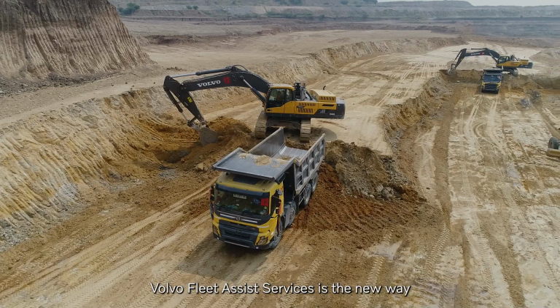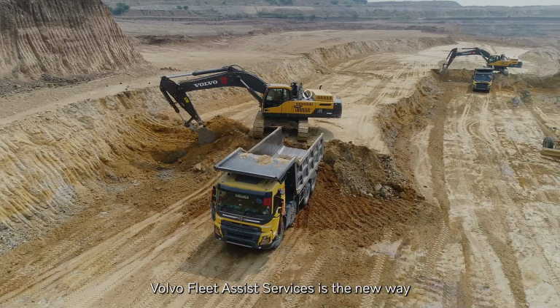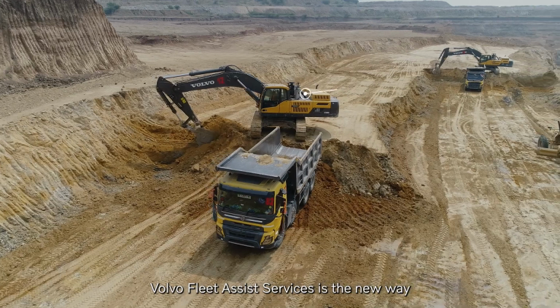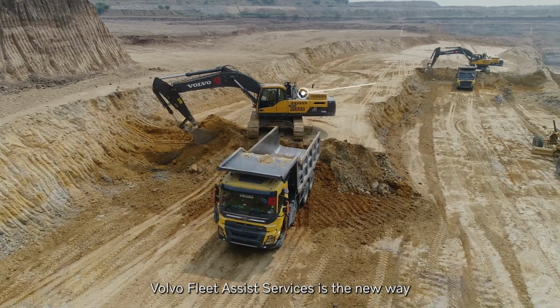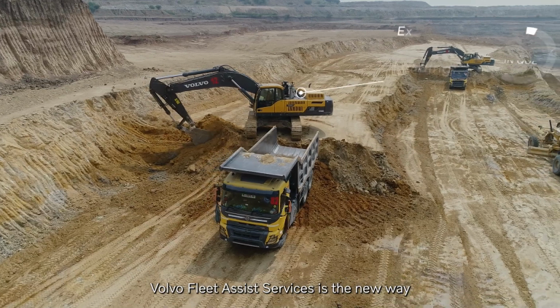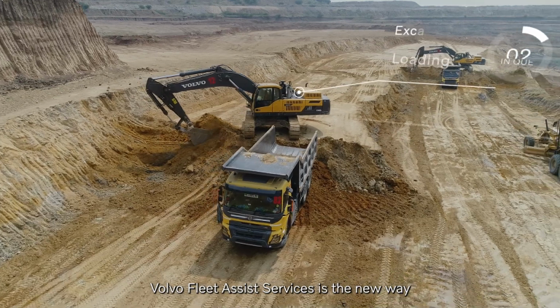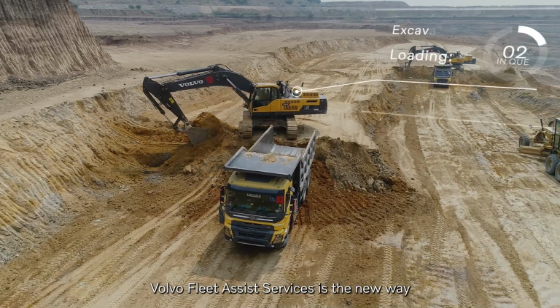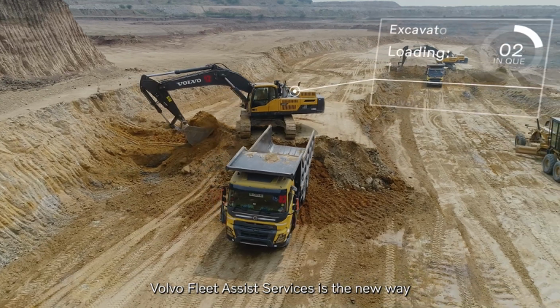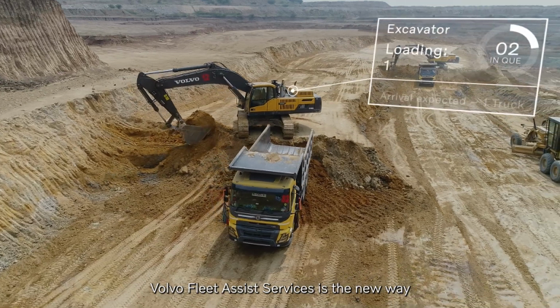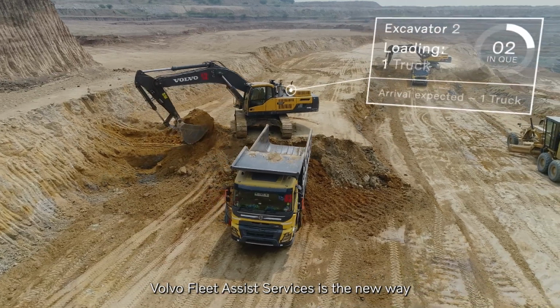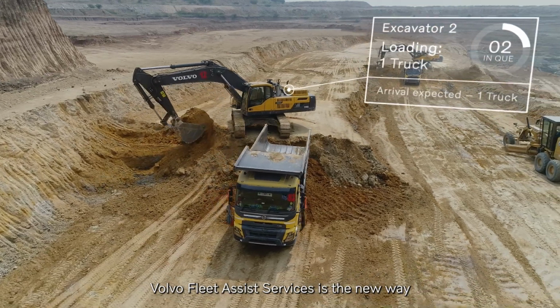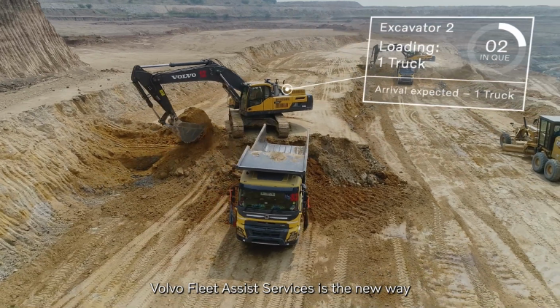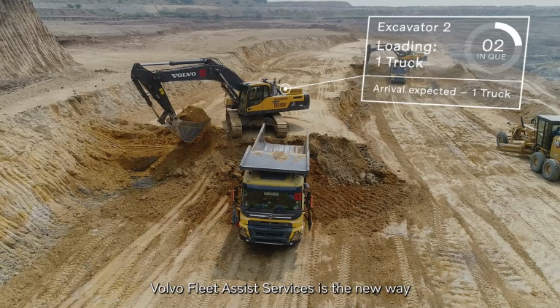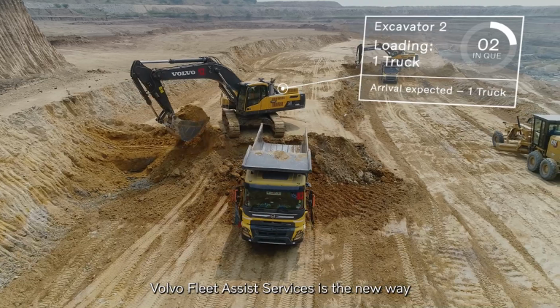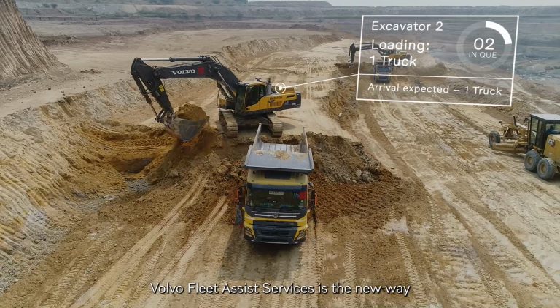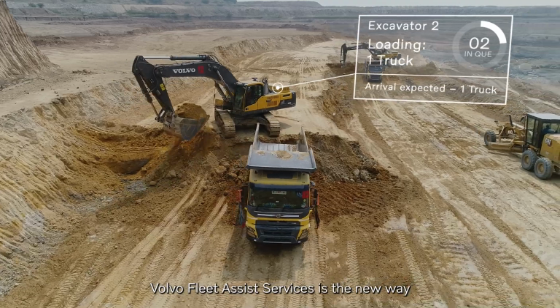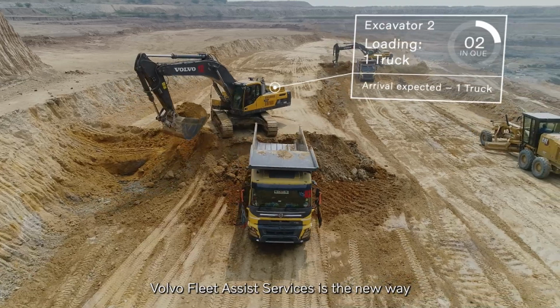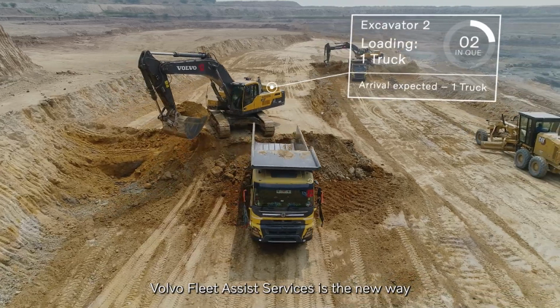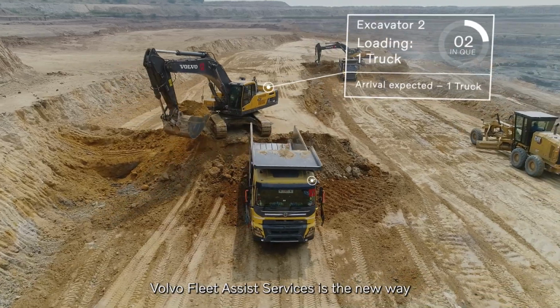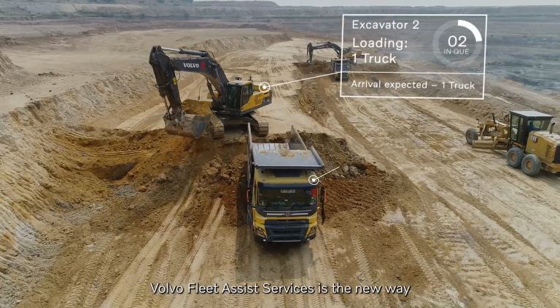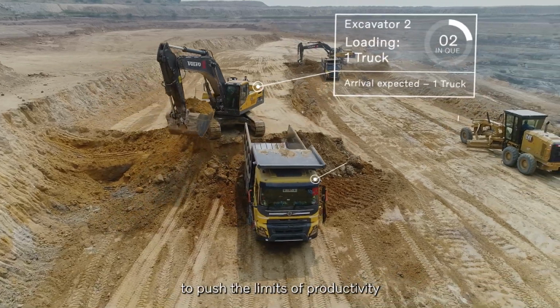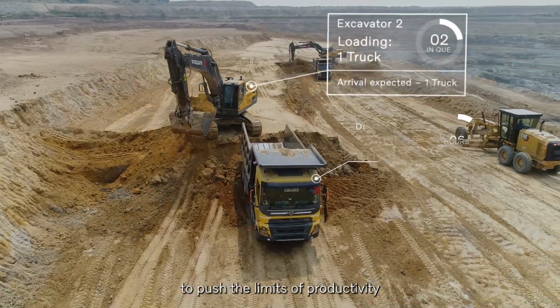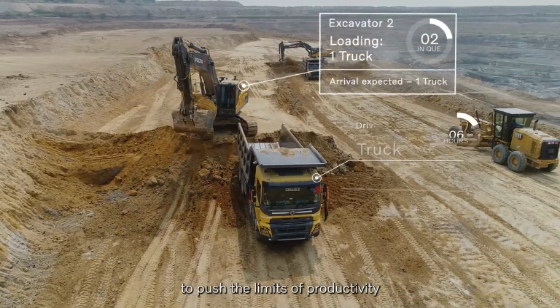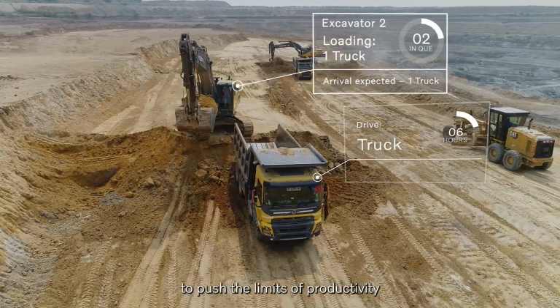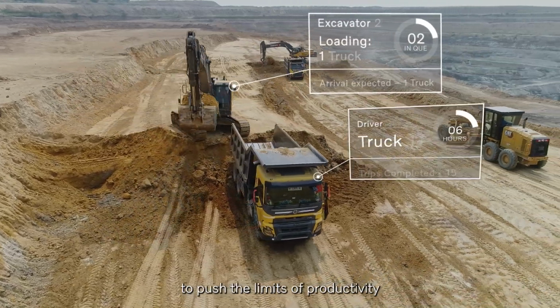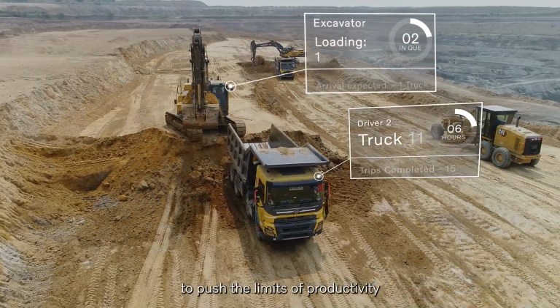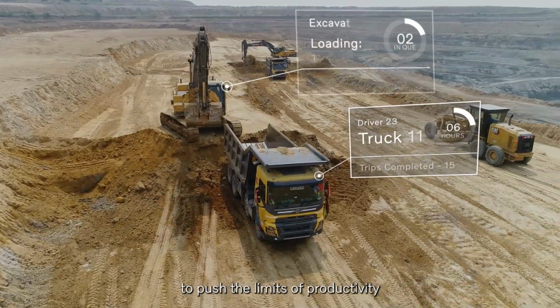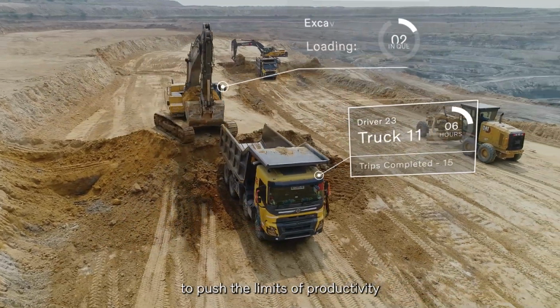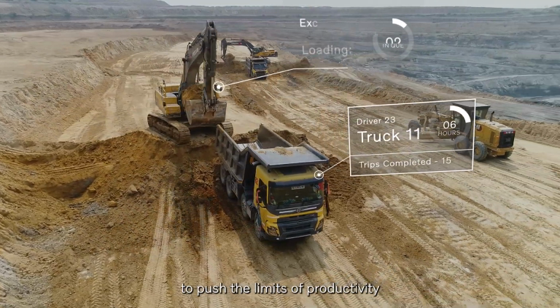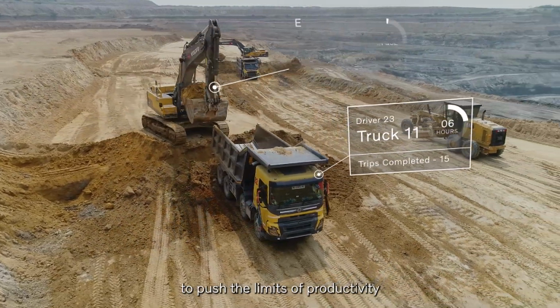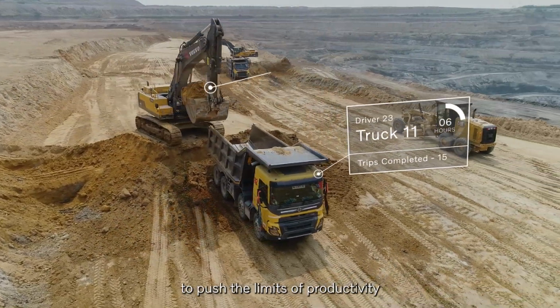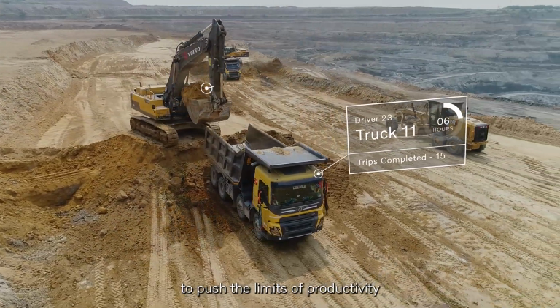Volvo Fleet Assist Services is the new way to push the limits of productivity.